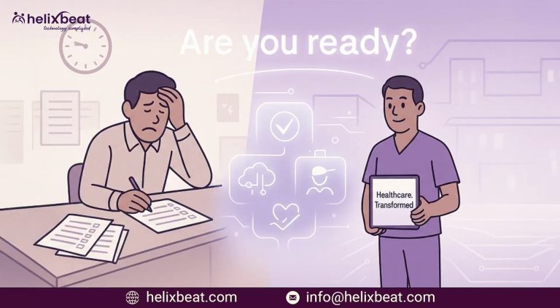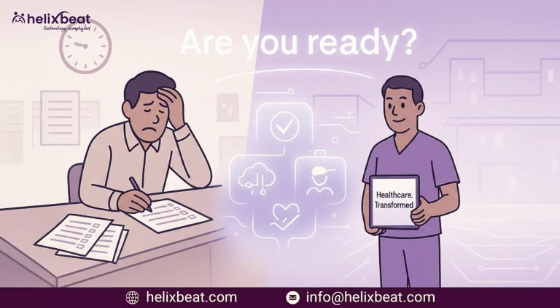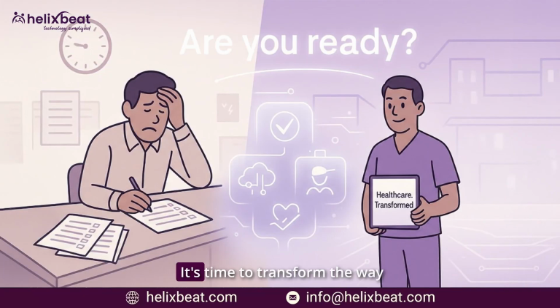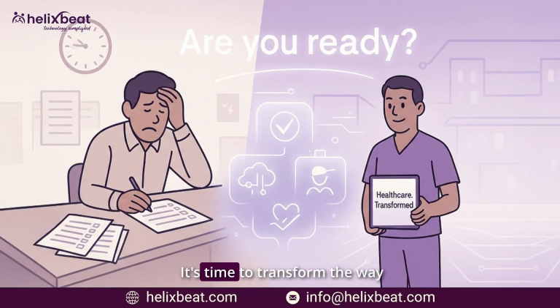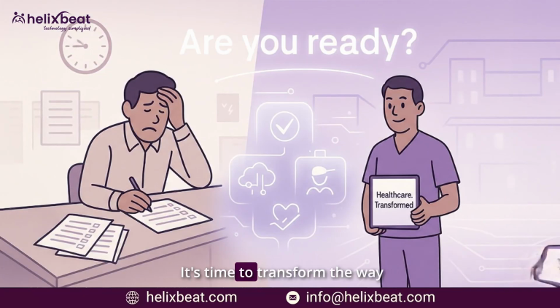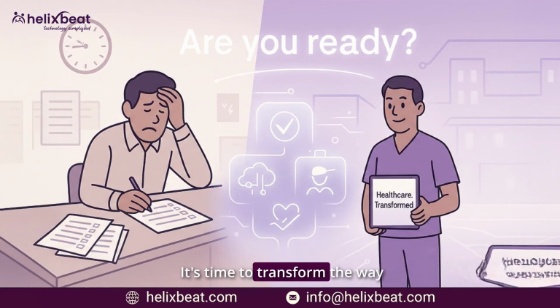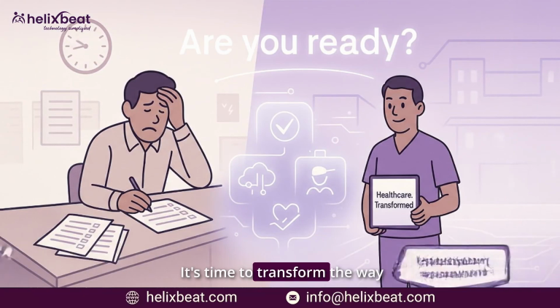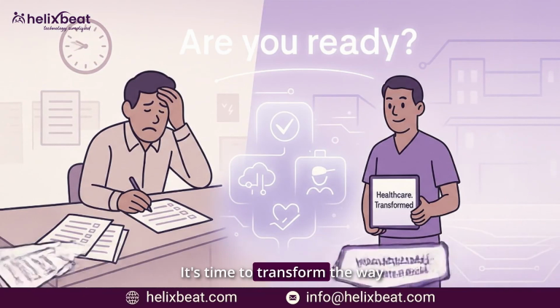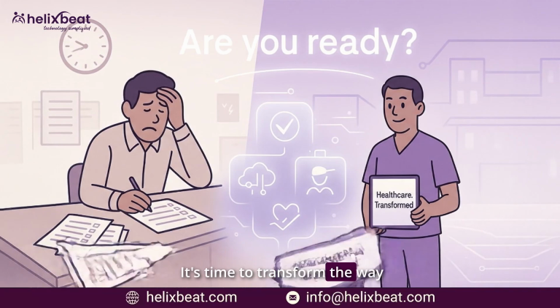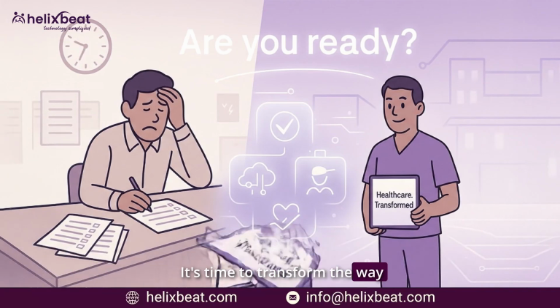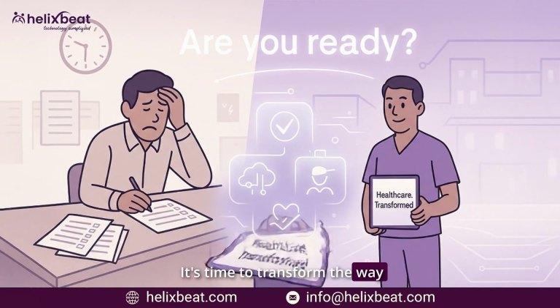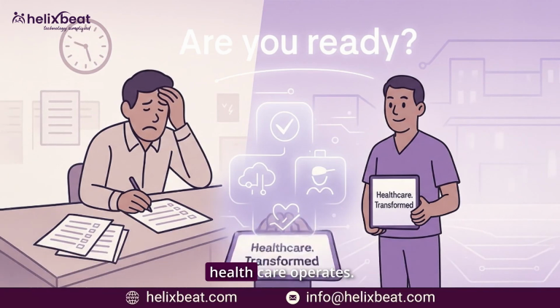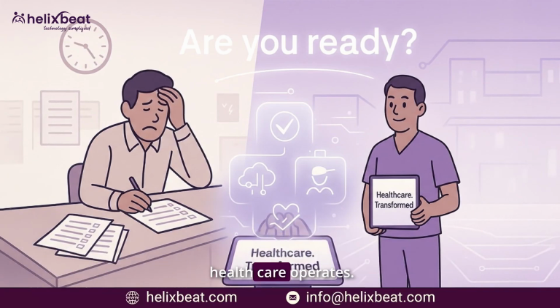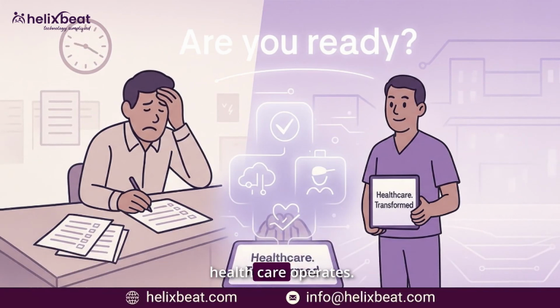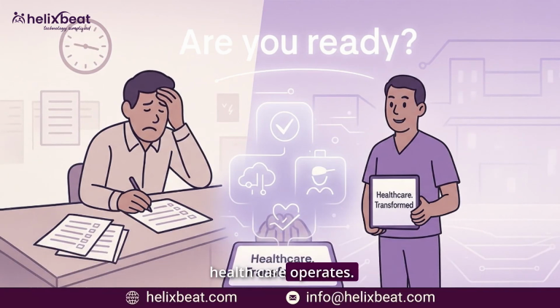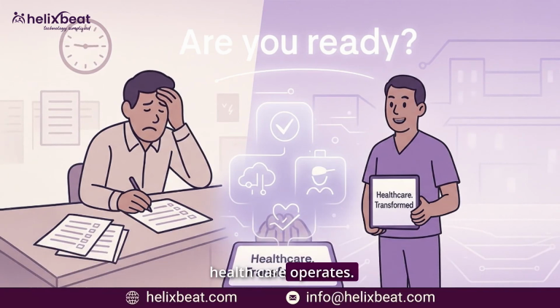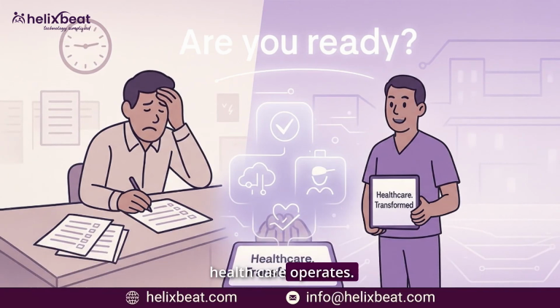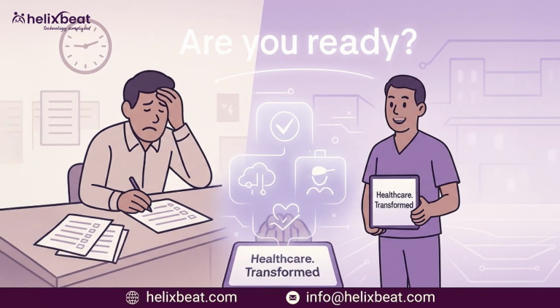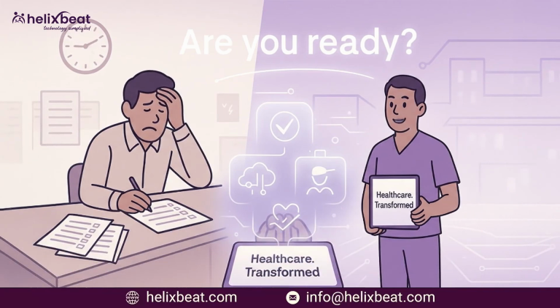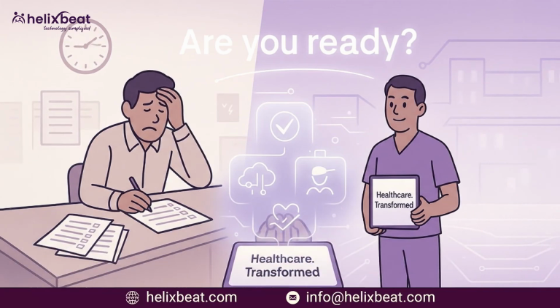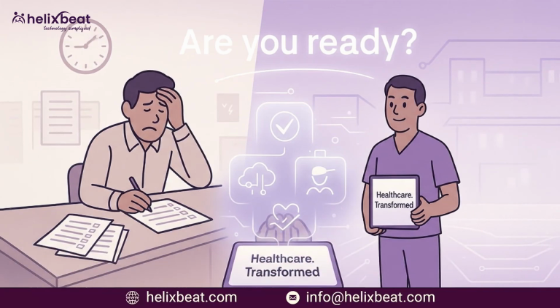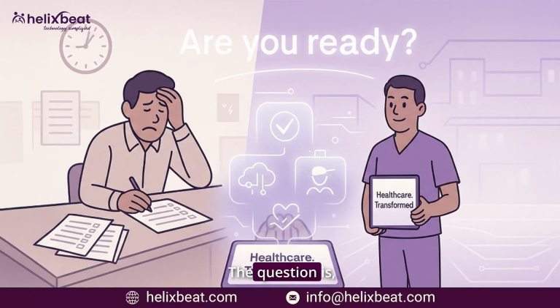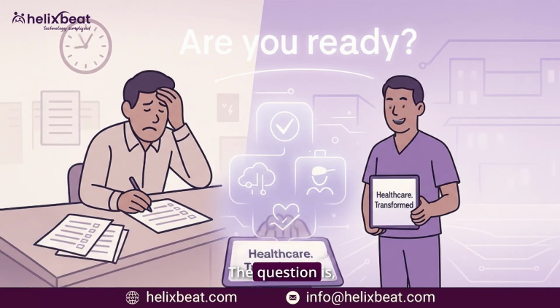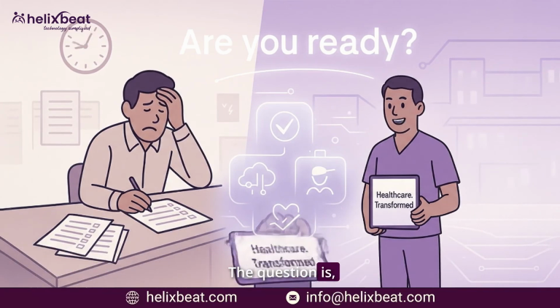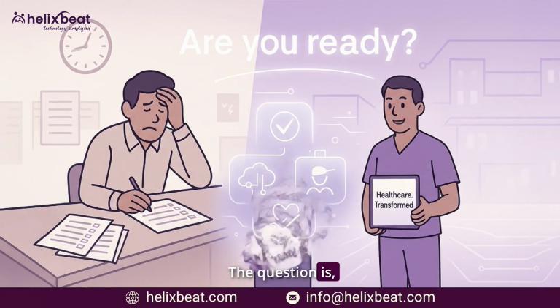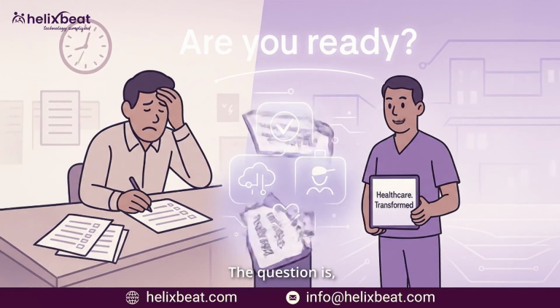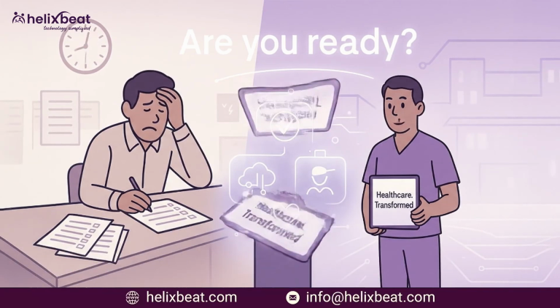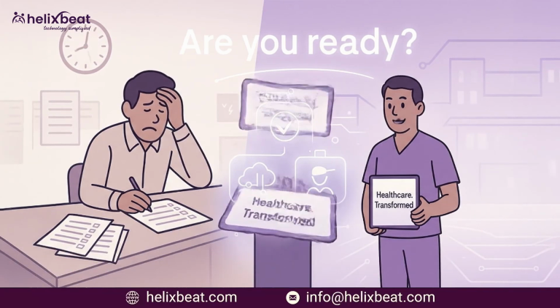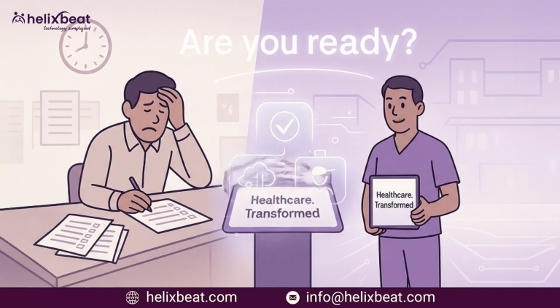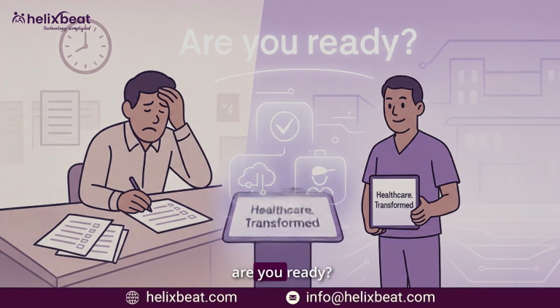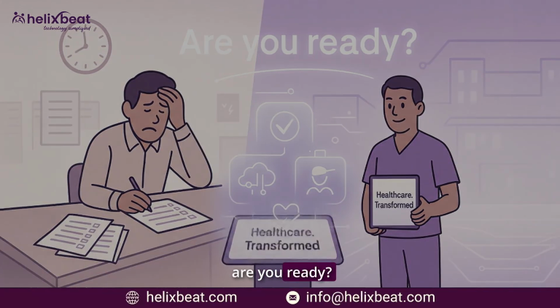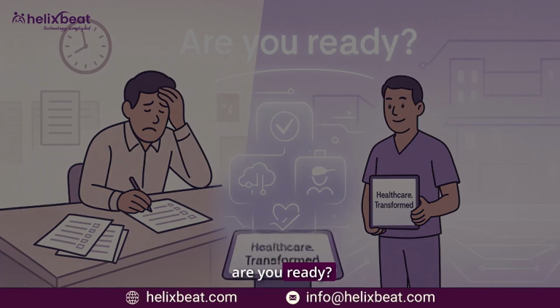It's time to transform the way healthcare operates. The question is, are you ready?